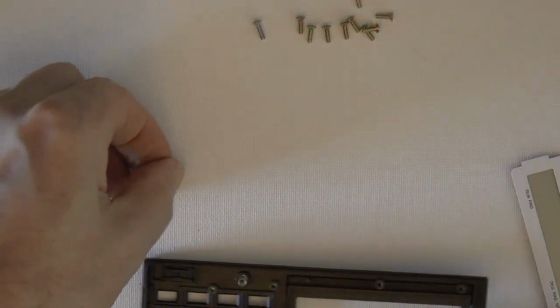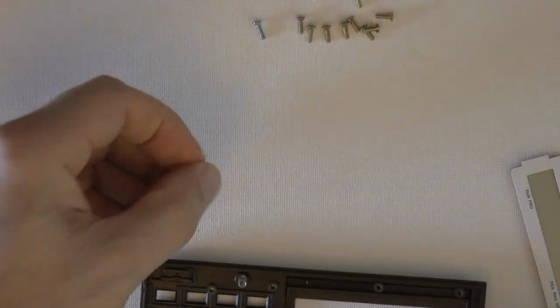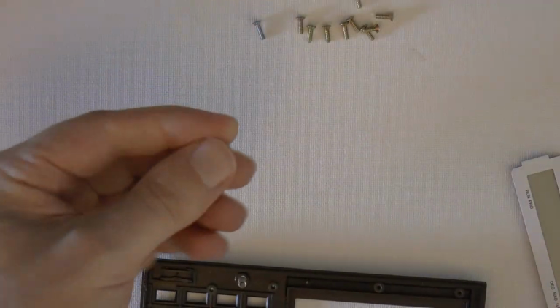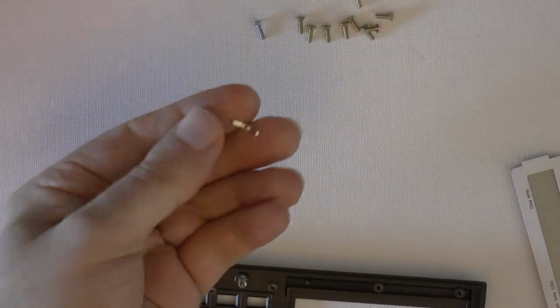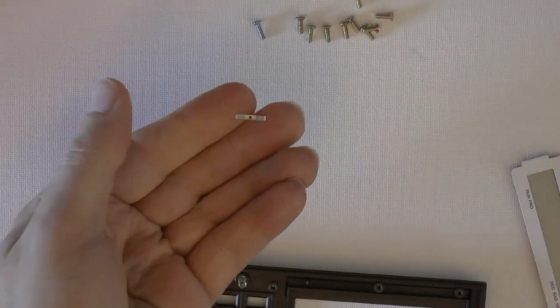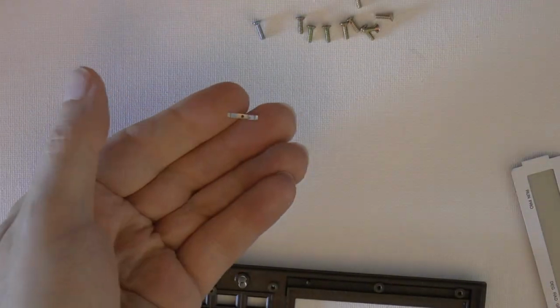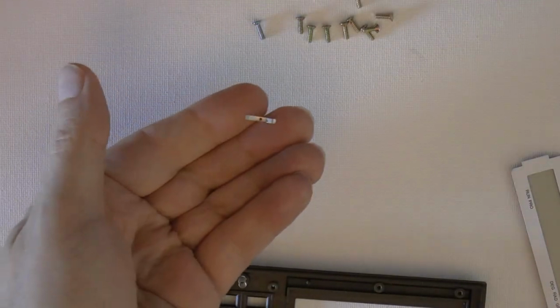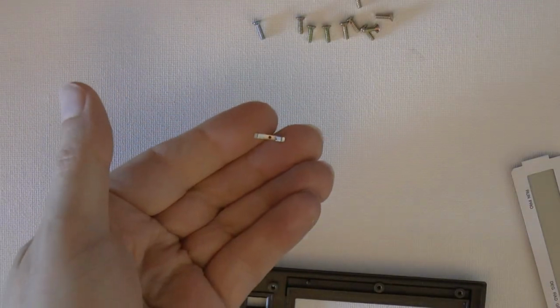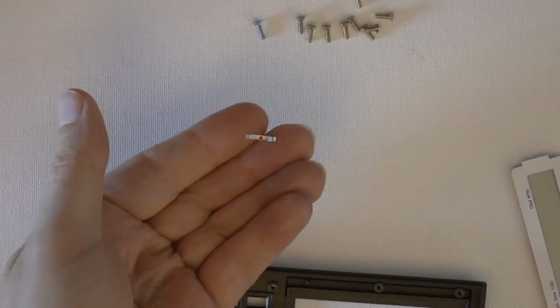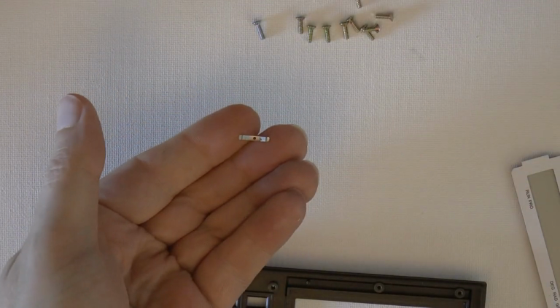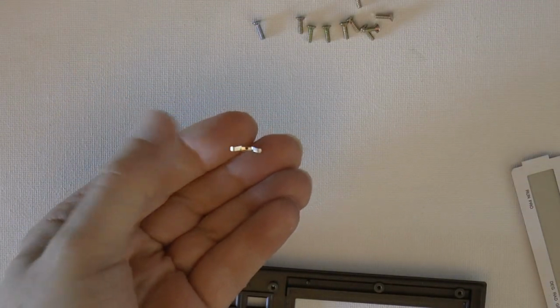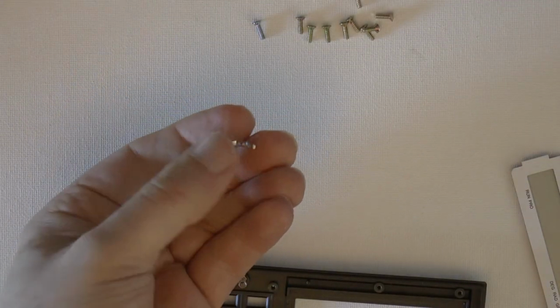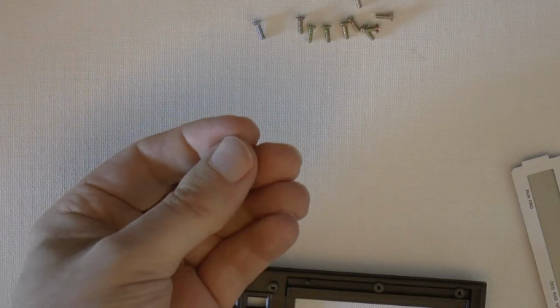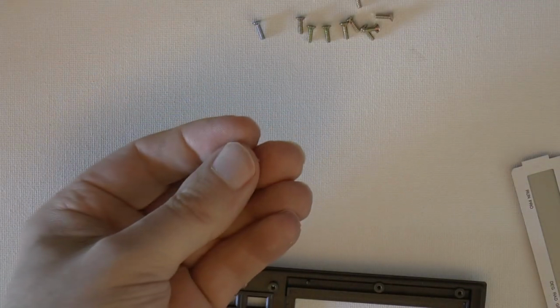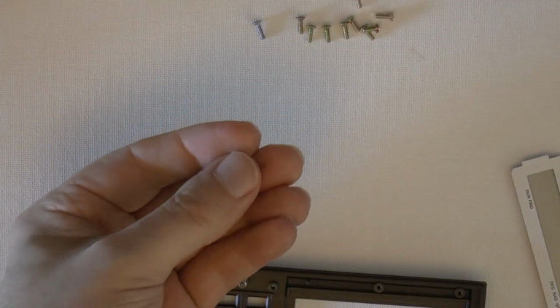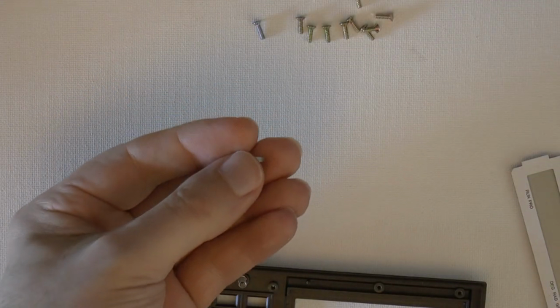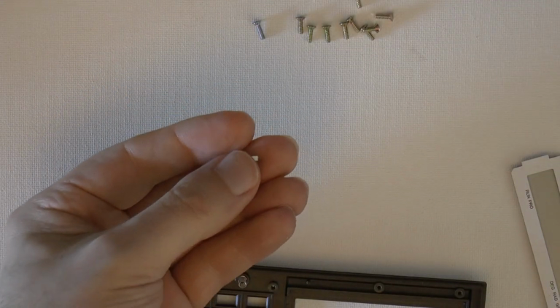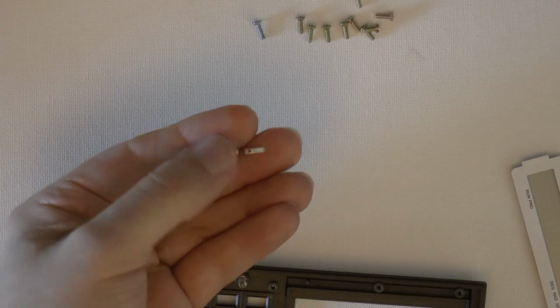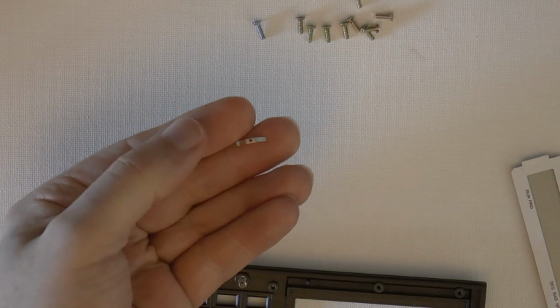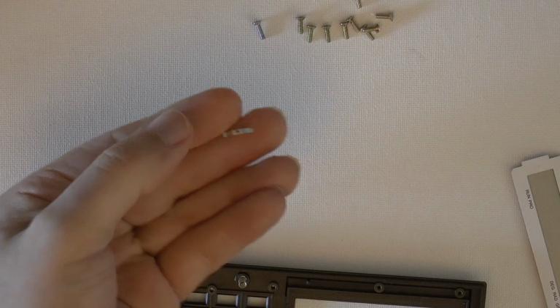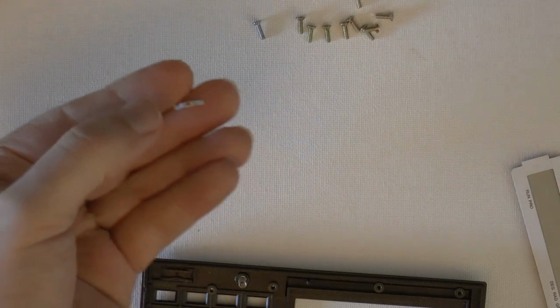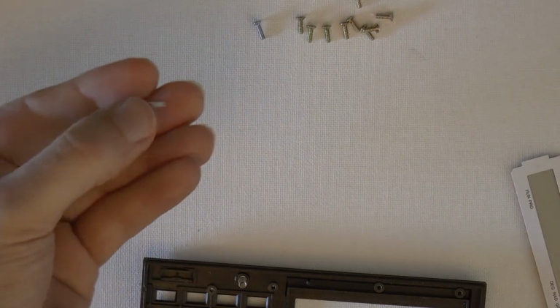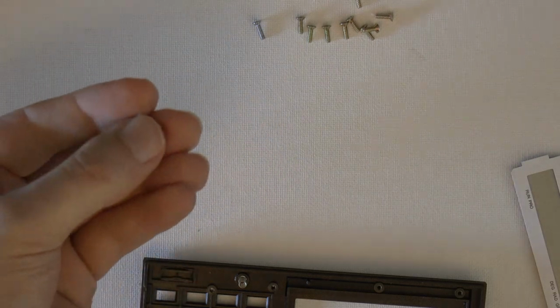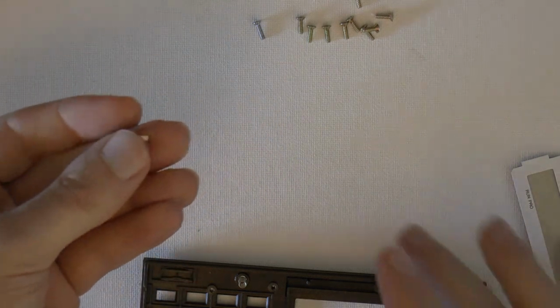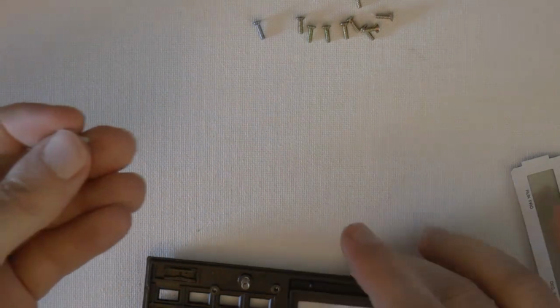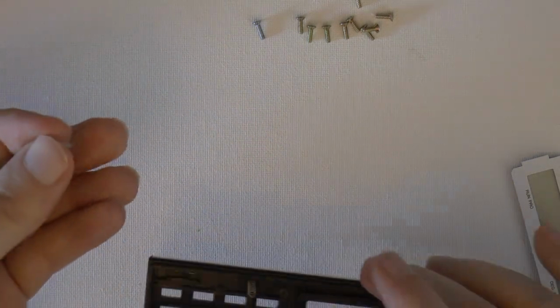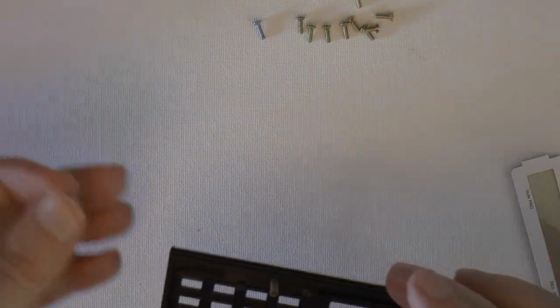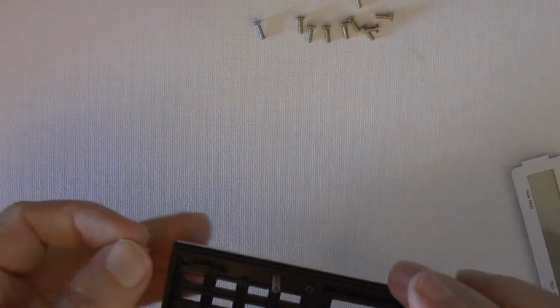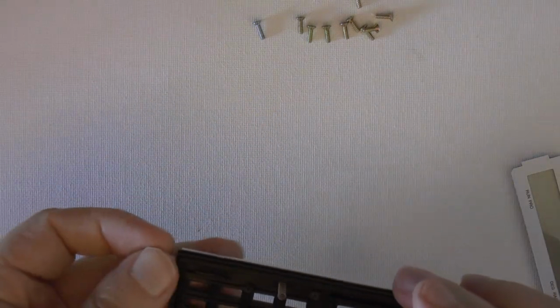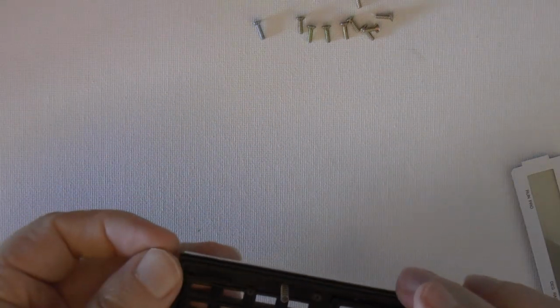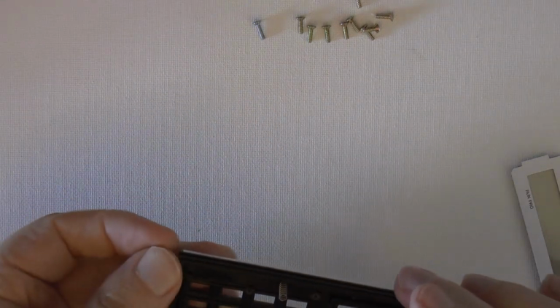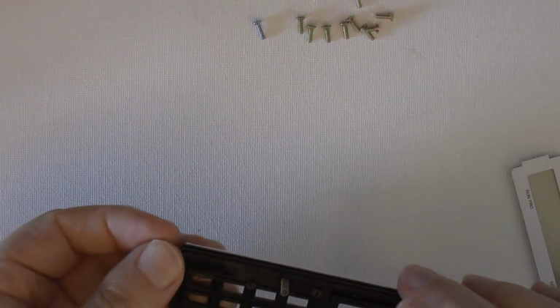You might also find another little metal piece — this is for the on-off slider, which is right over here.